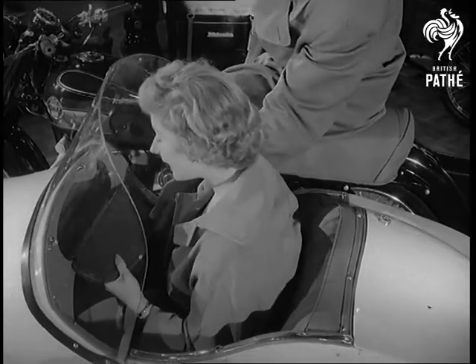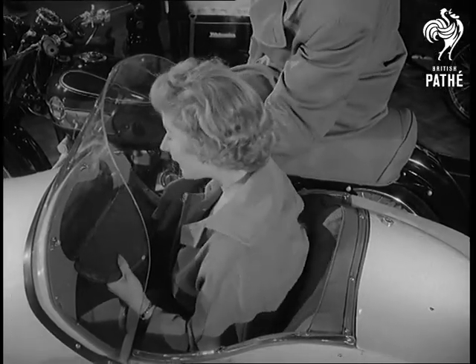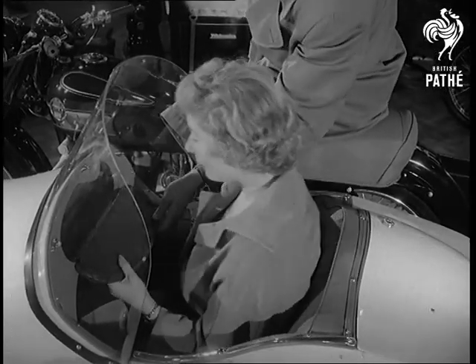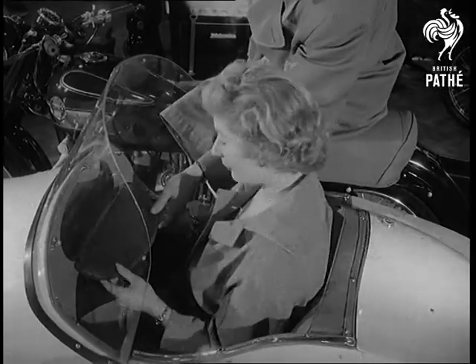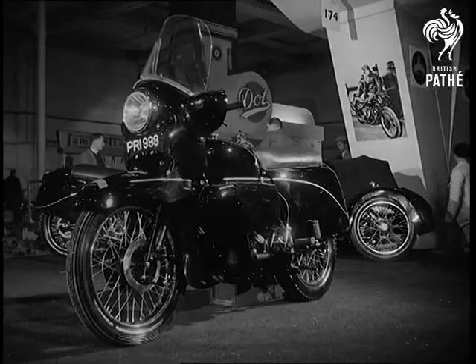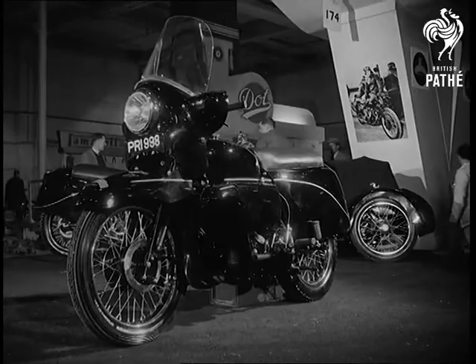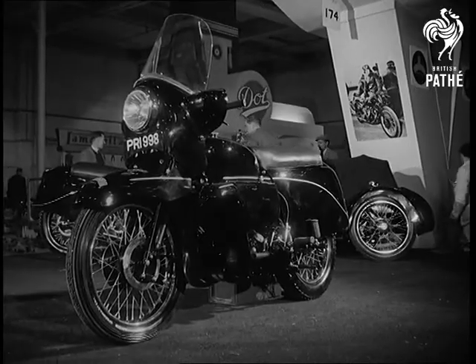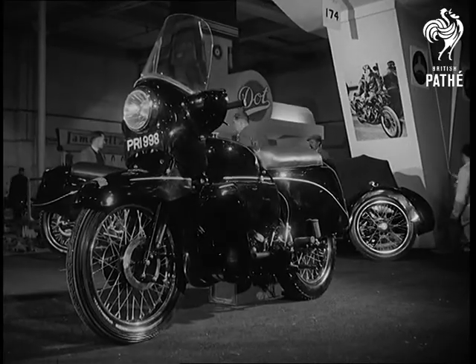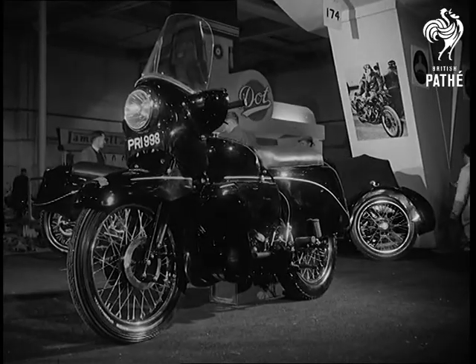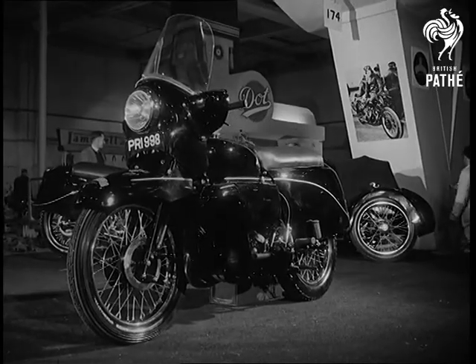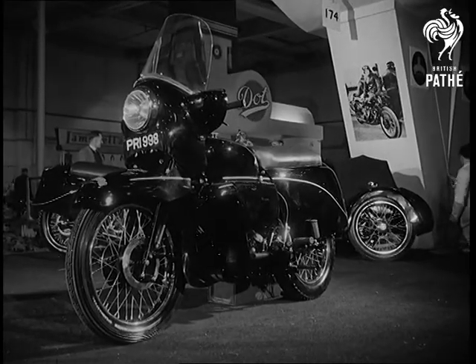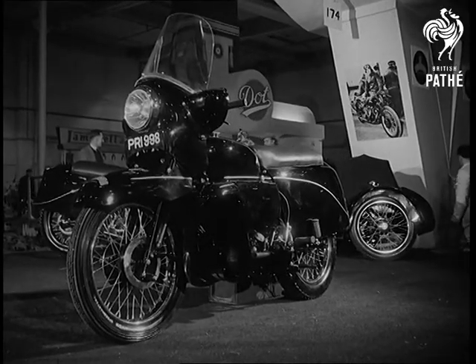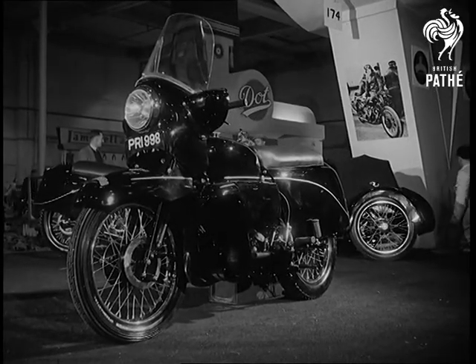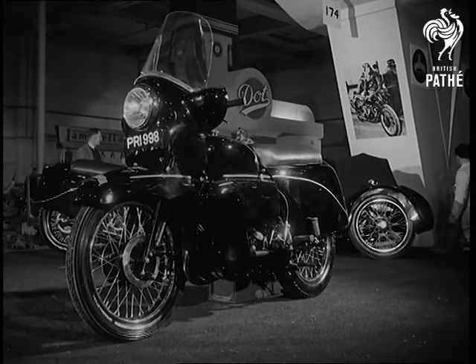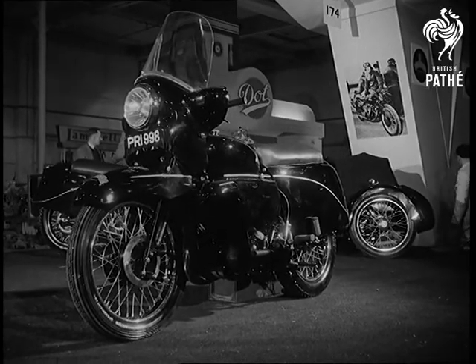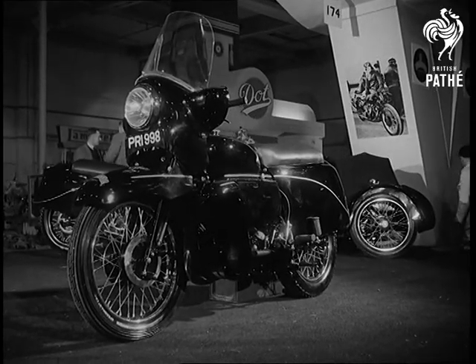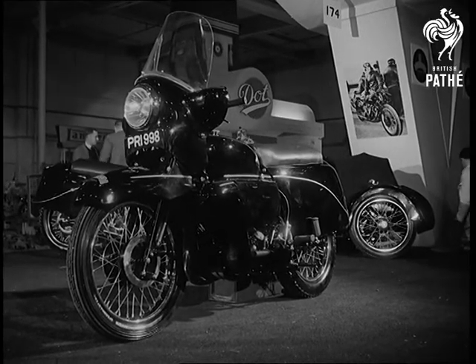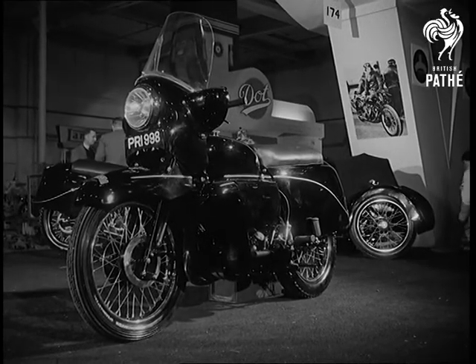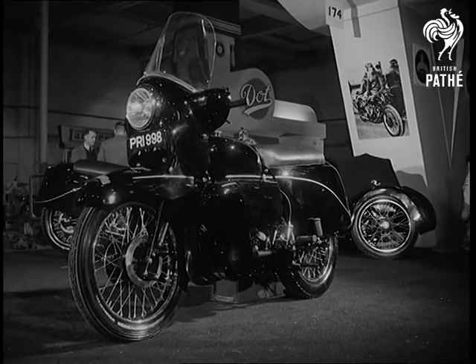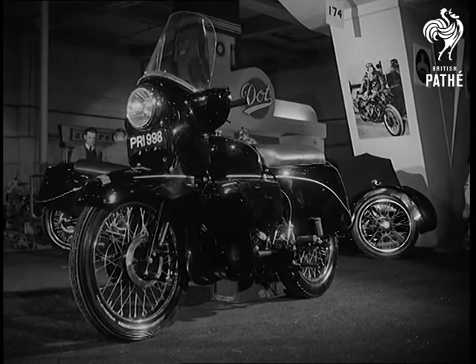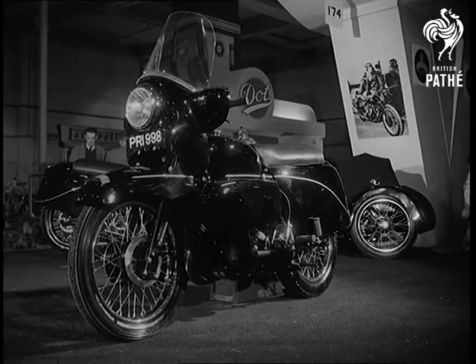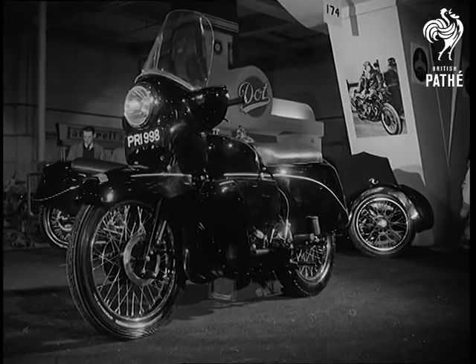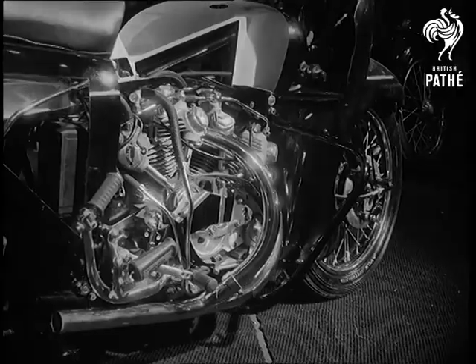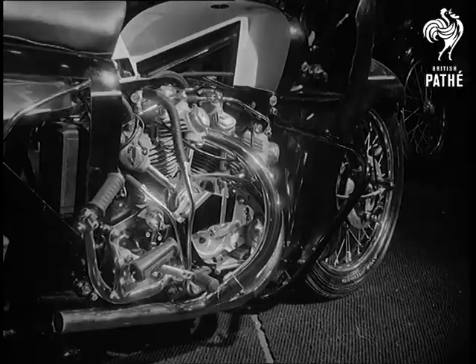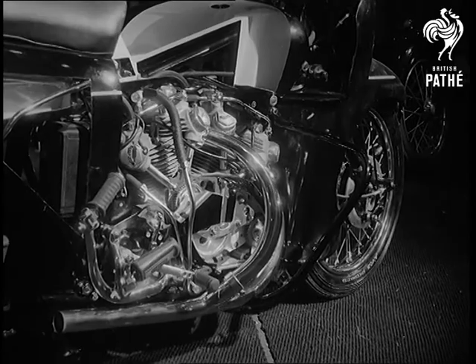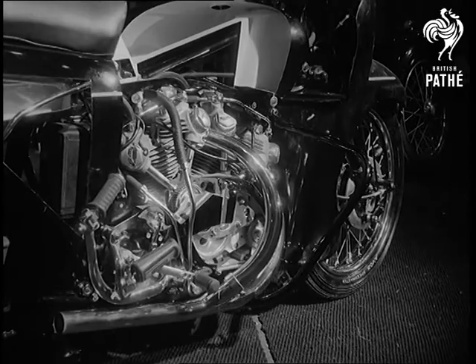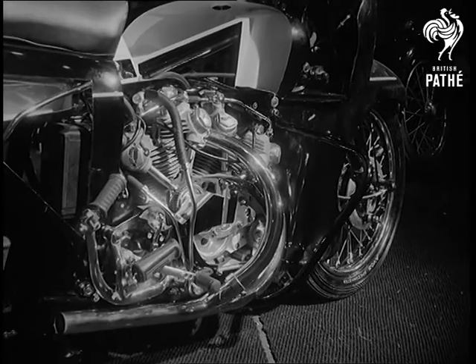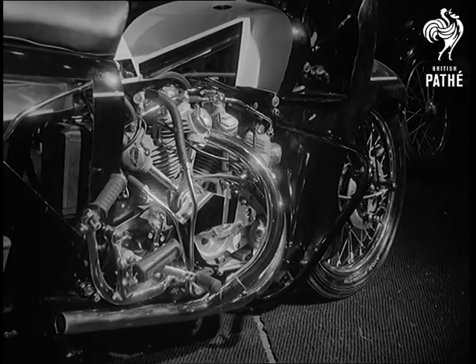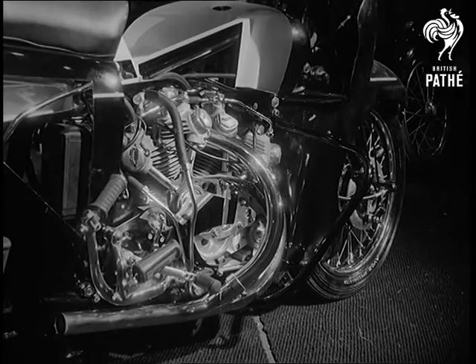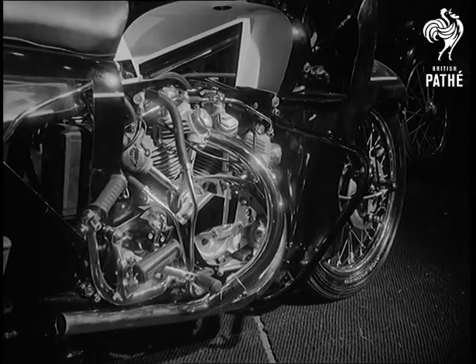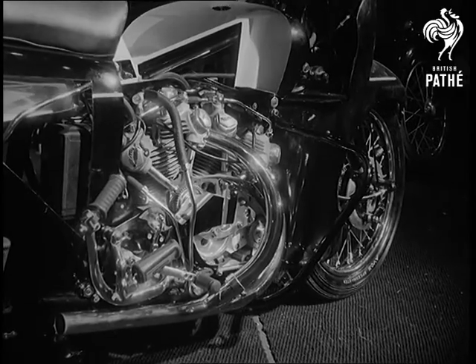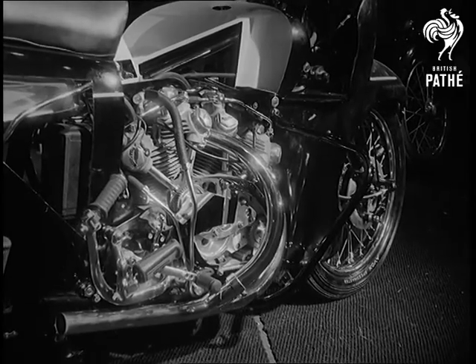The Vincent Black Prince, priced 378 pounds, is the fastest and most expensive machine in the show.